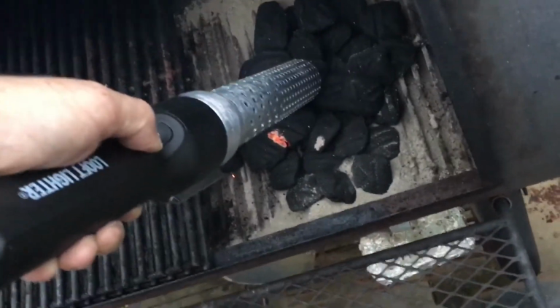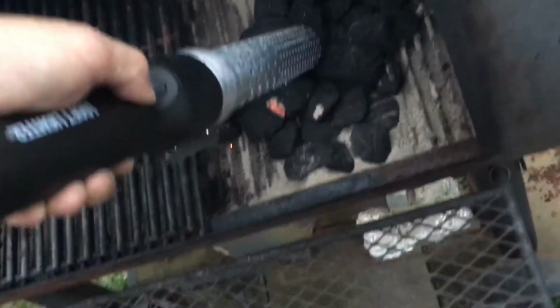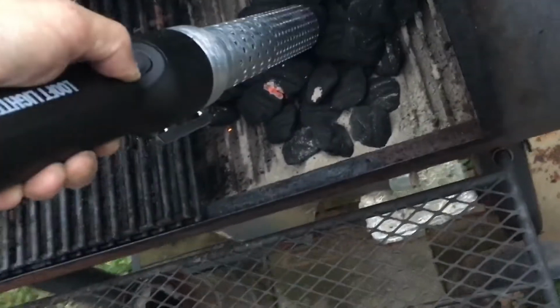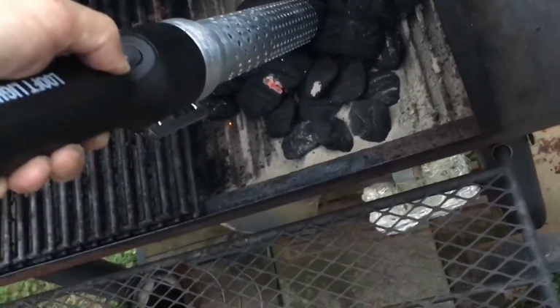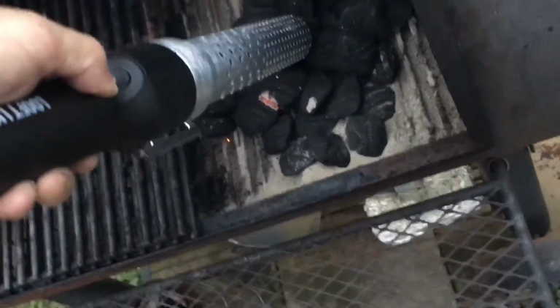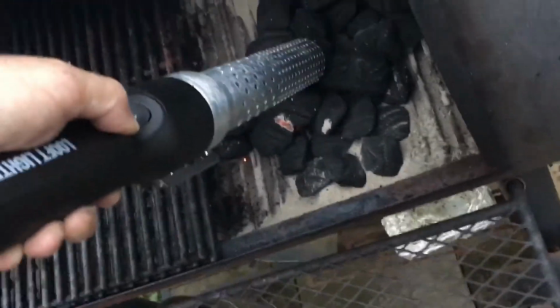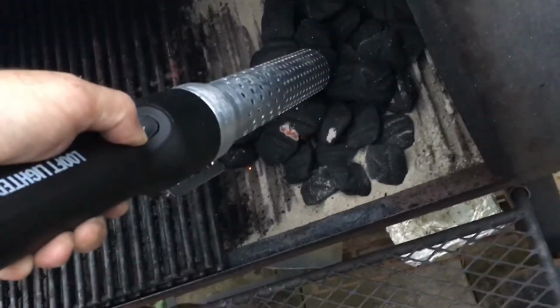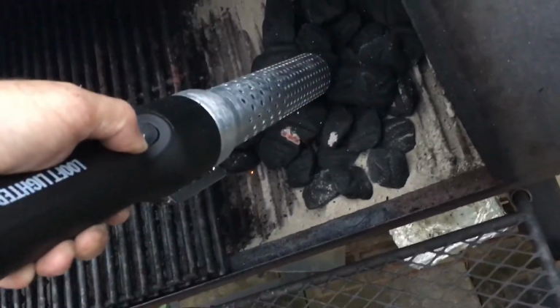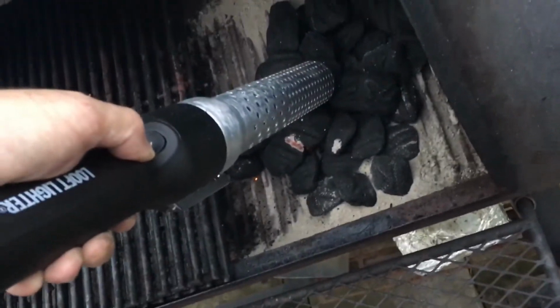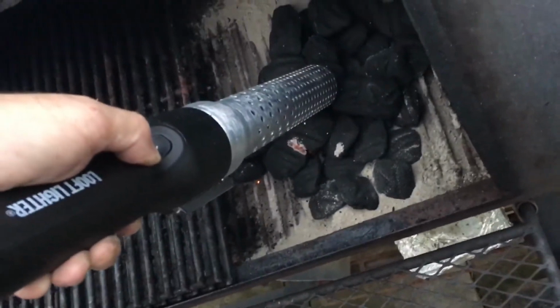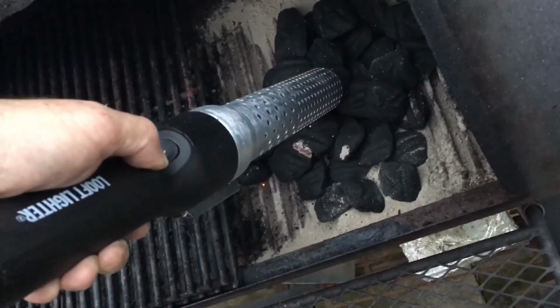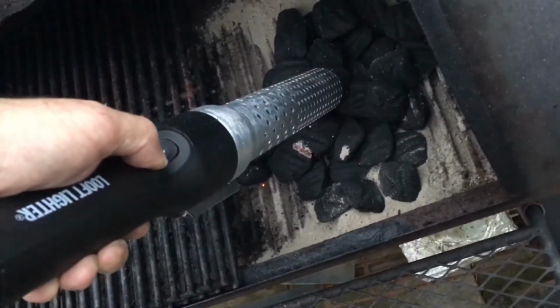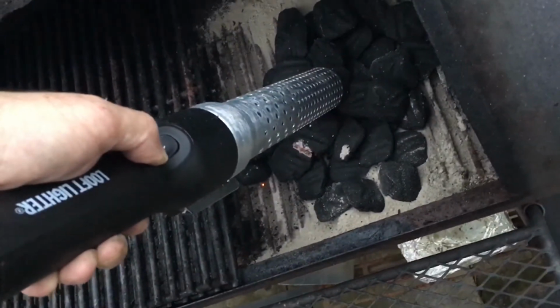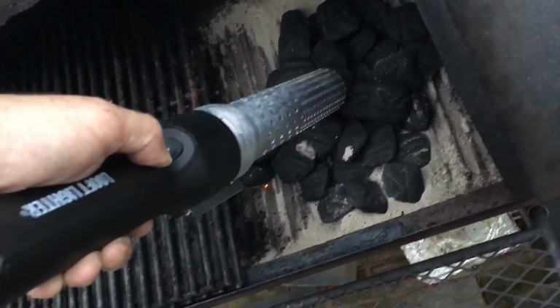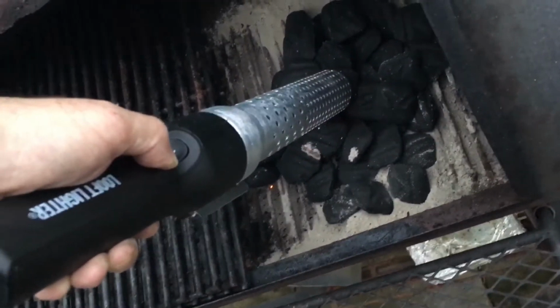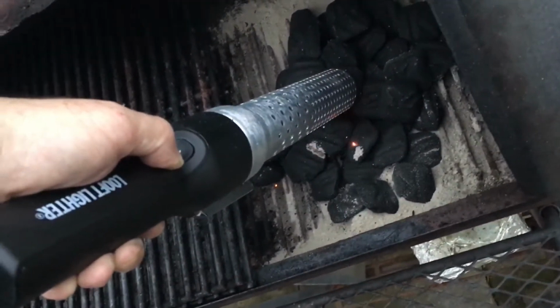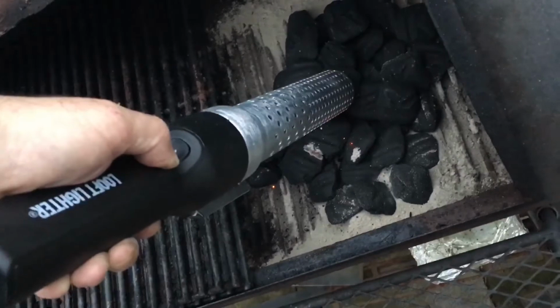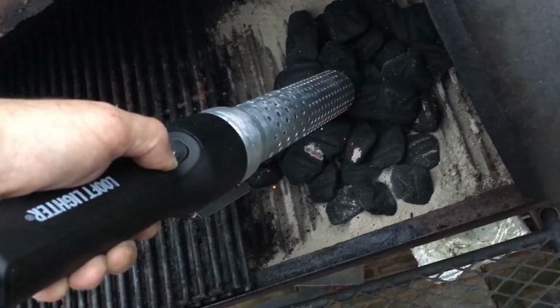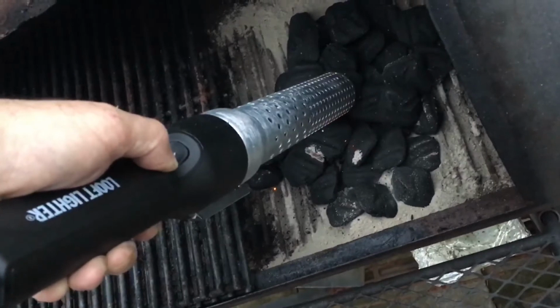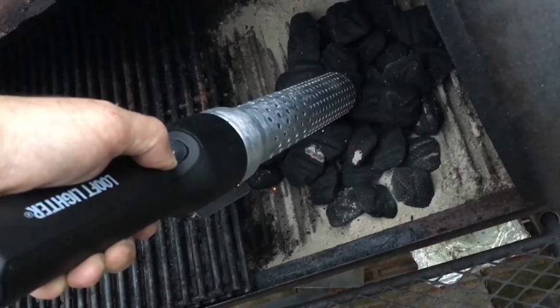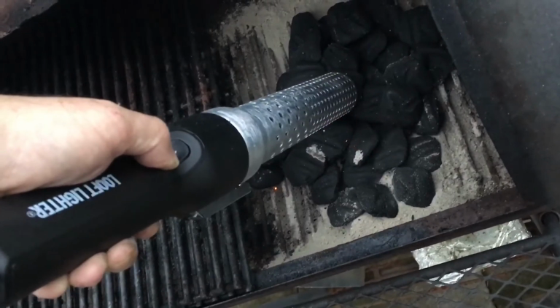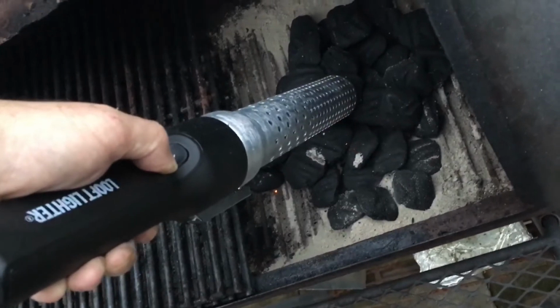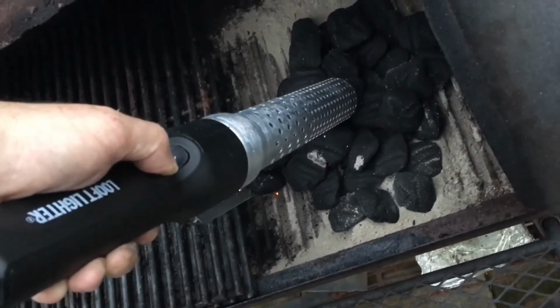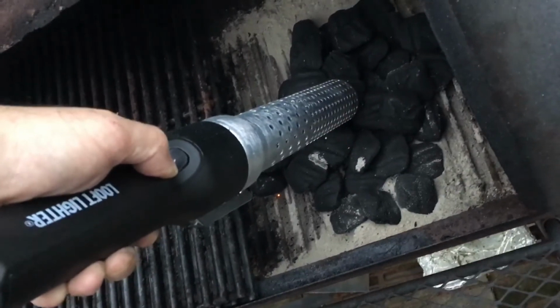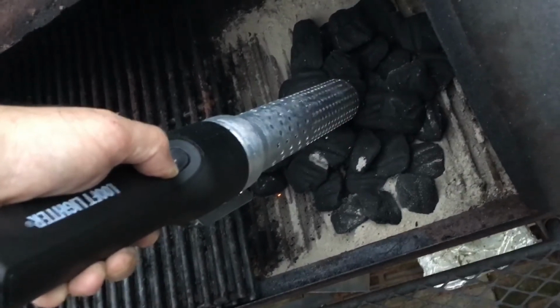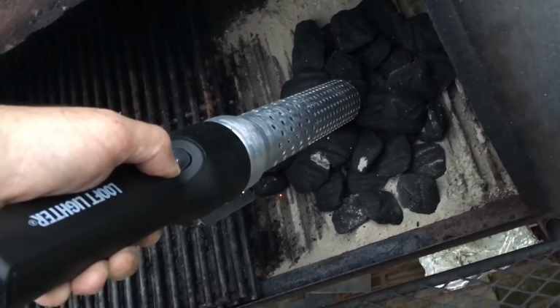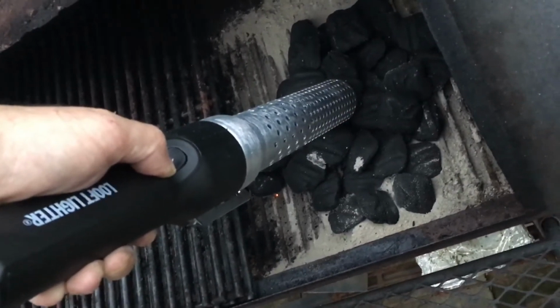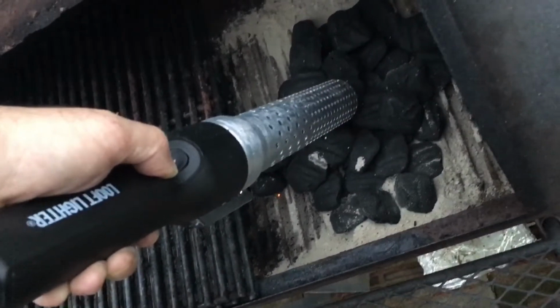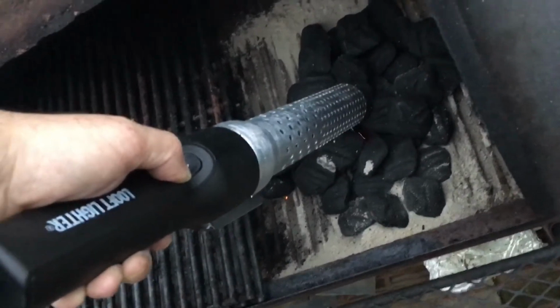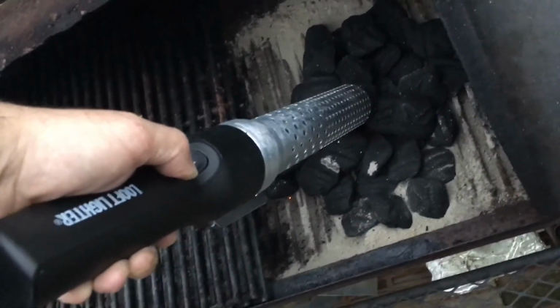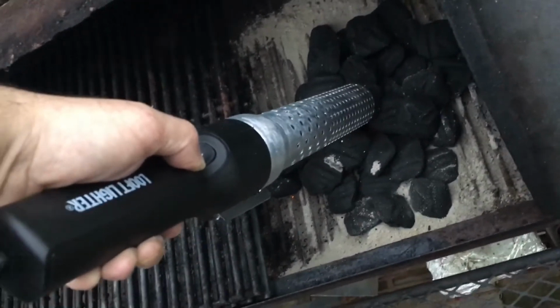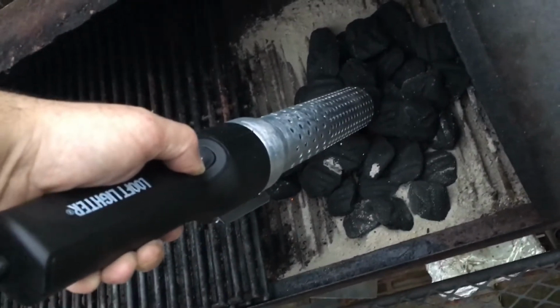I think it's better if you don't take it off the charcoal right away. I mean, hey, the thing works.